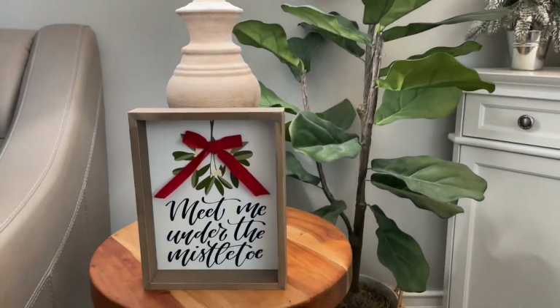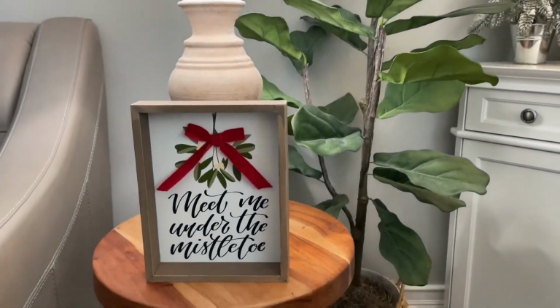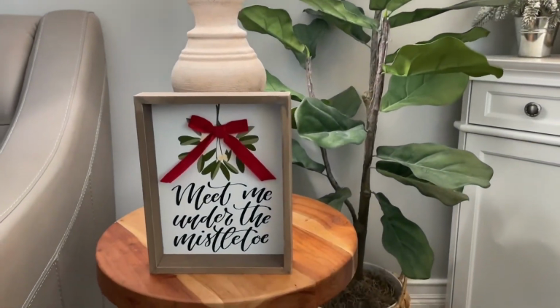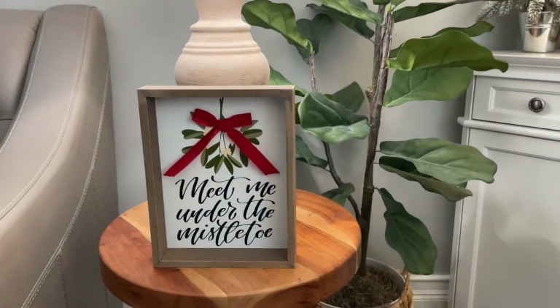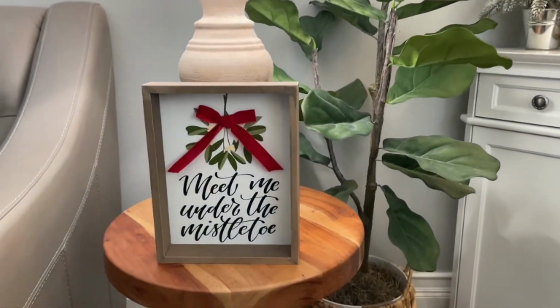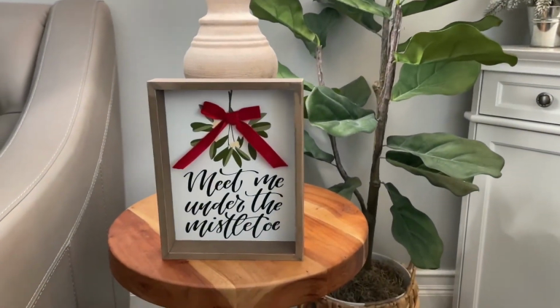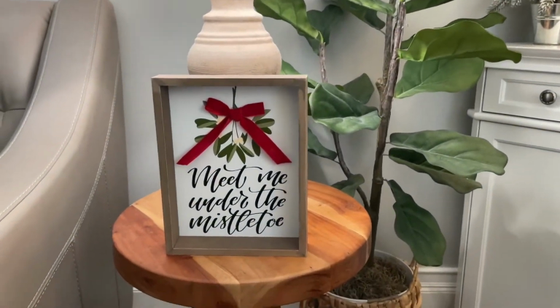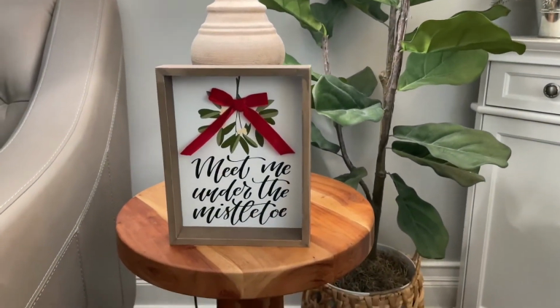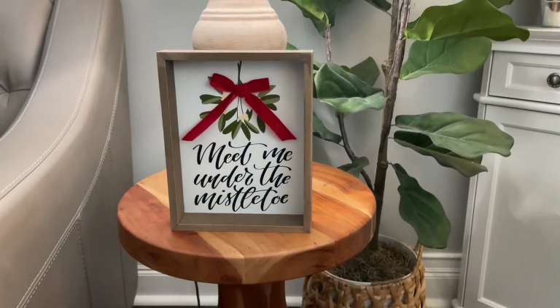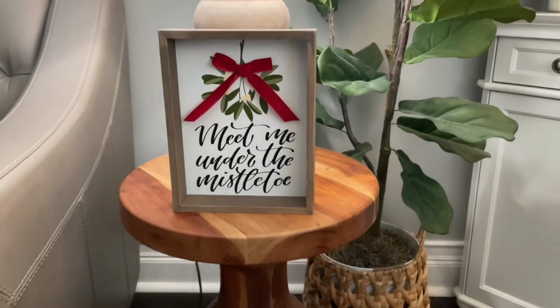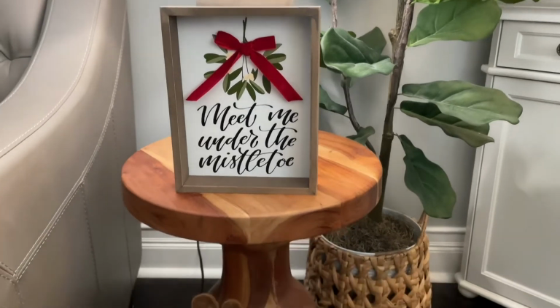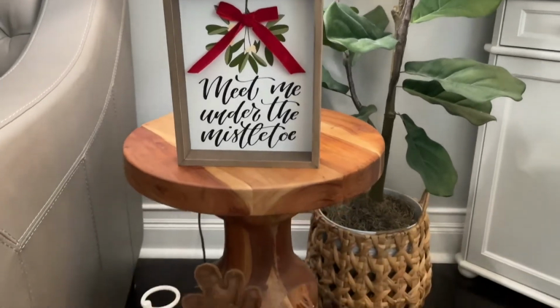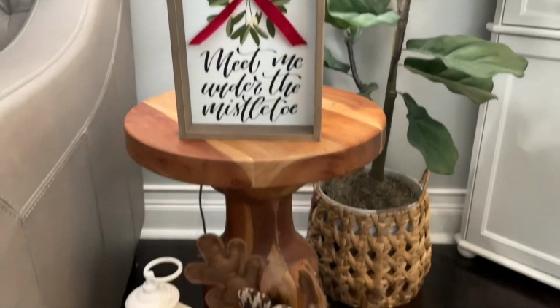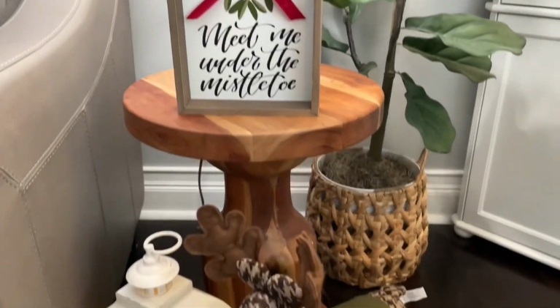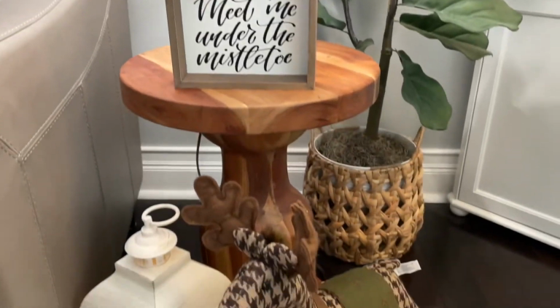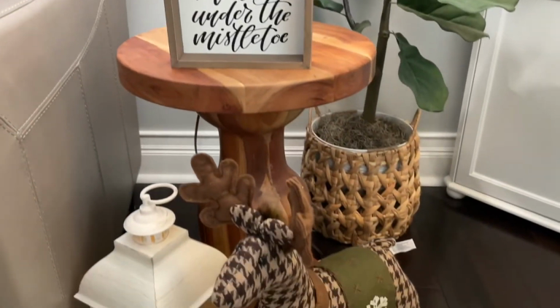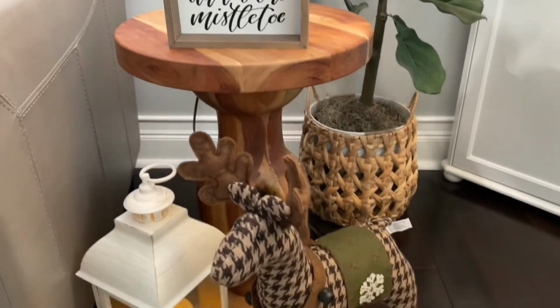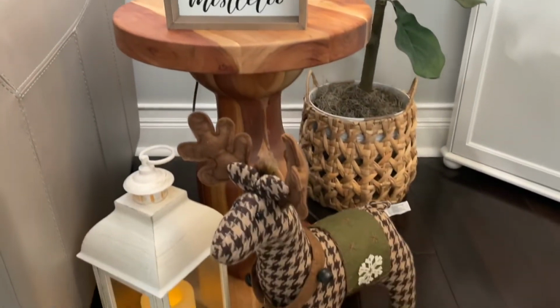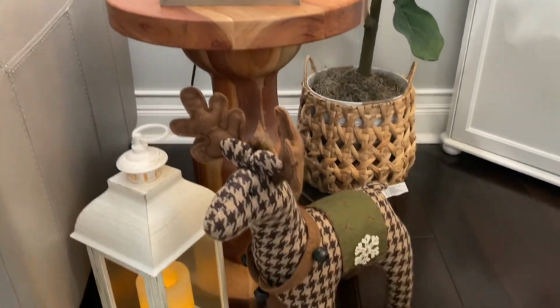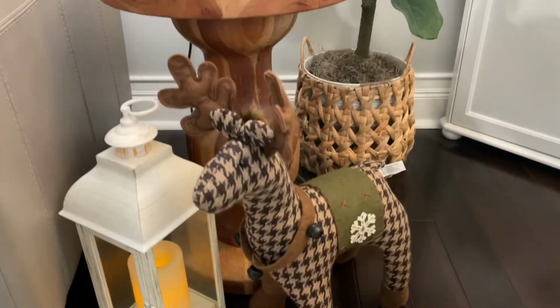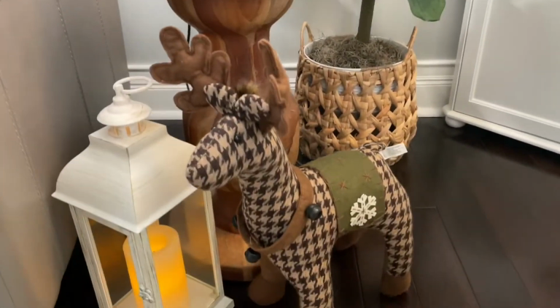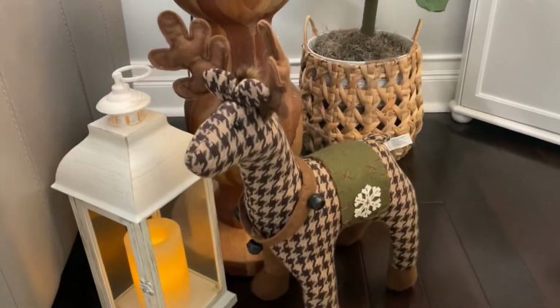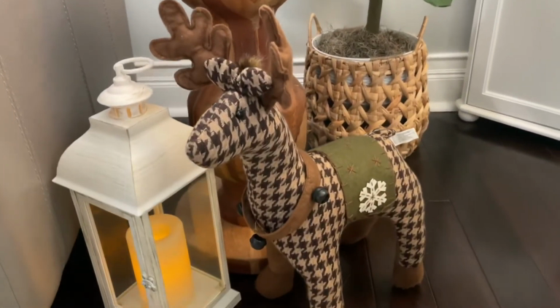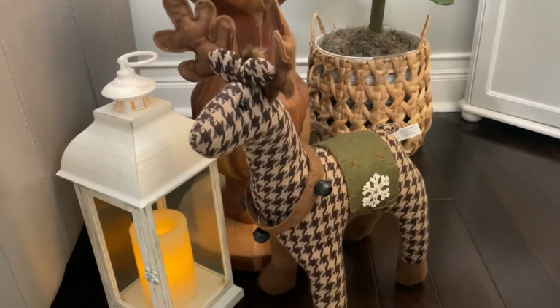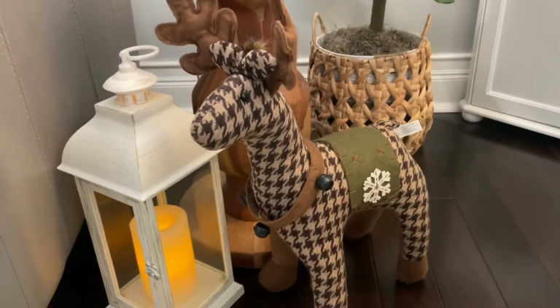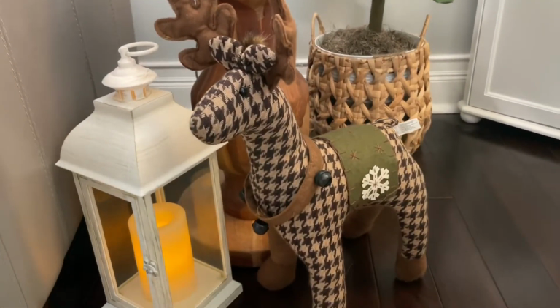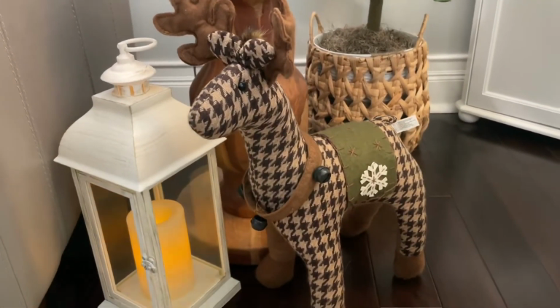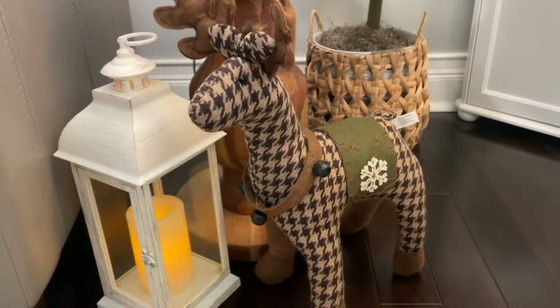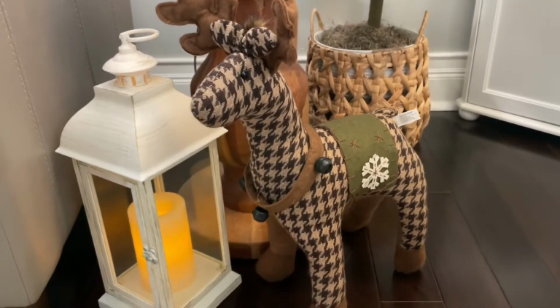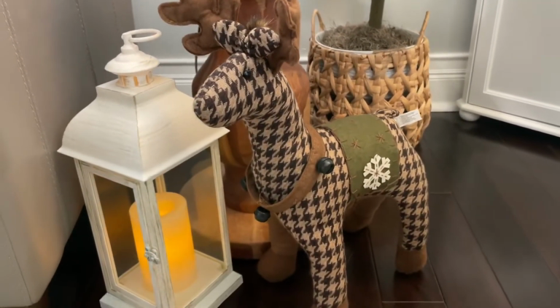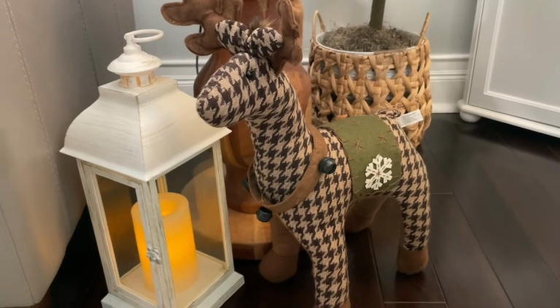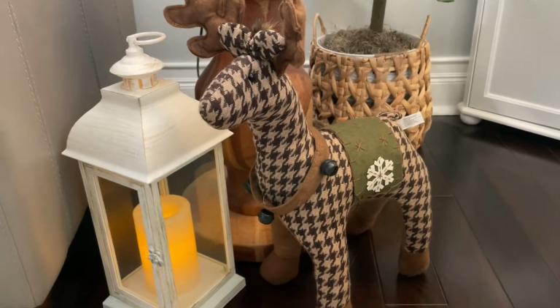Over here on my side table, I just have a little 'meet me under the mistletoe' sign and this reindeer. Both are from HomeGoods.